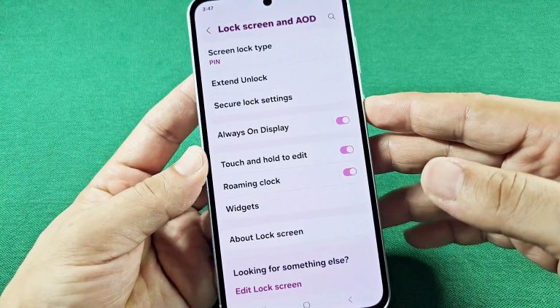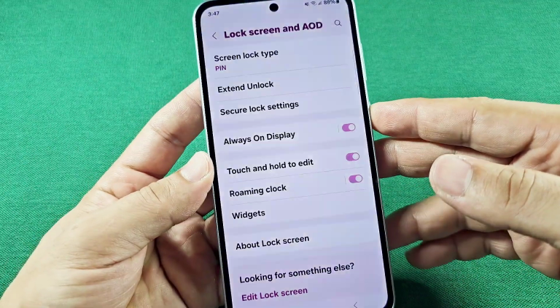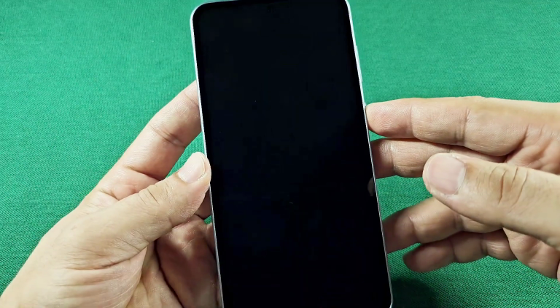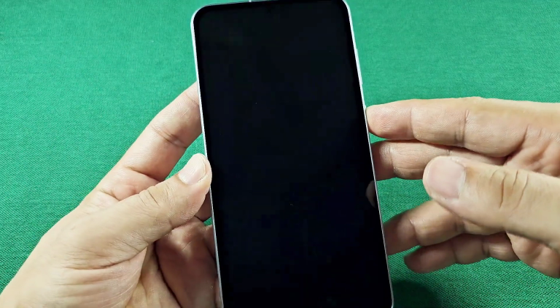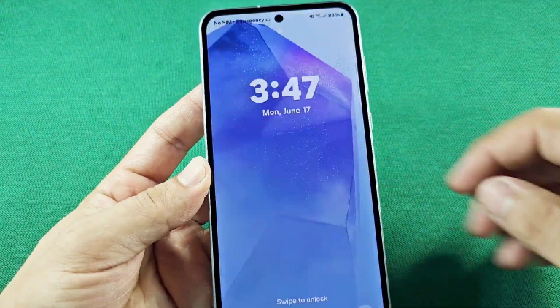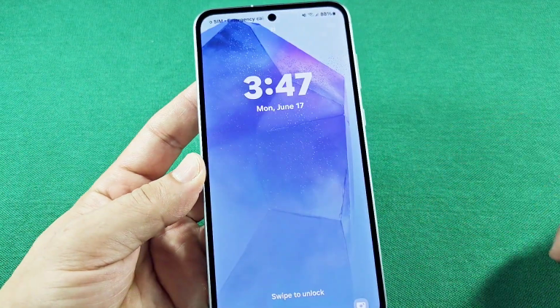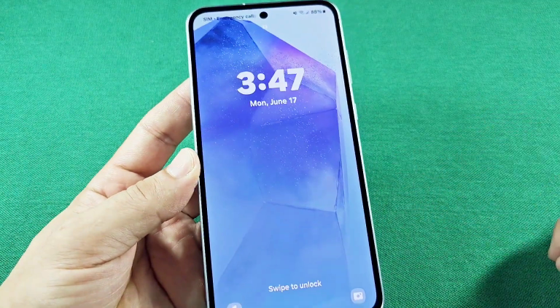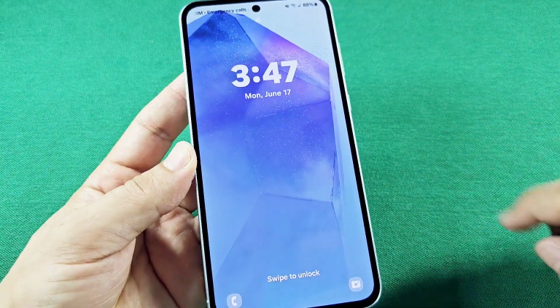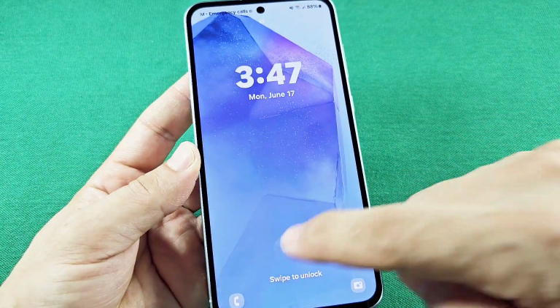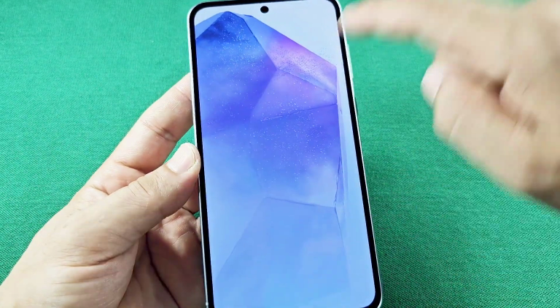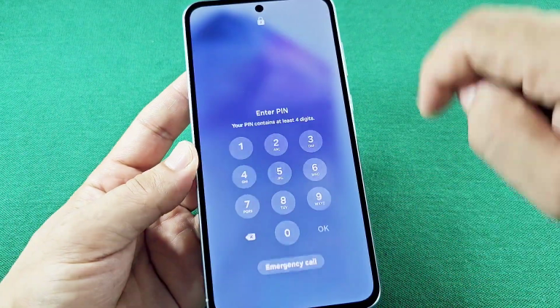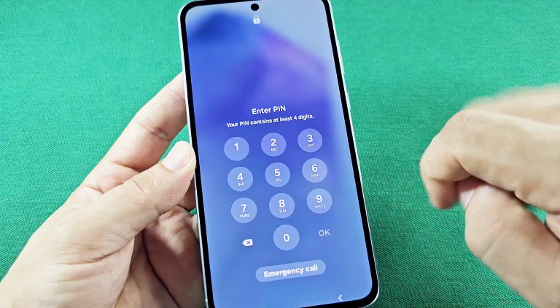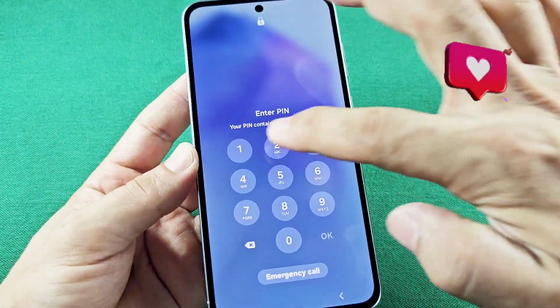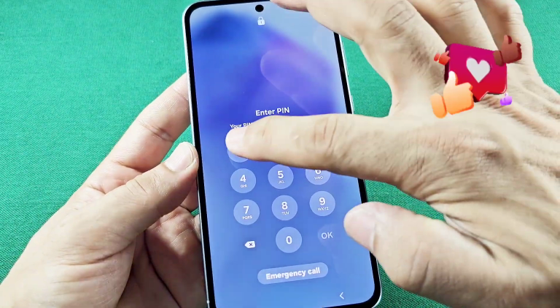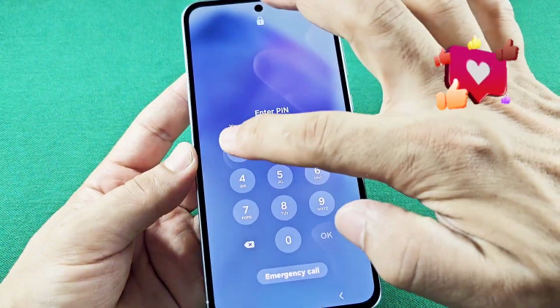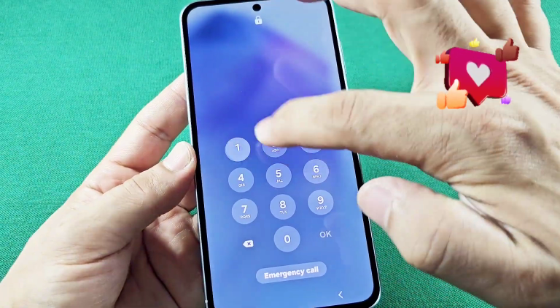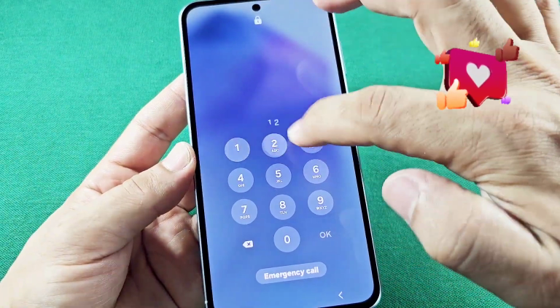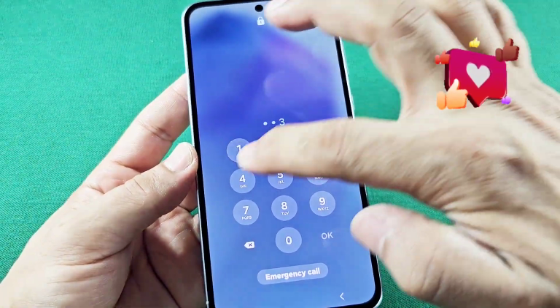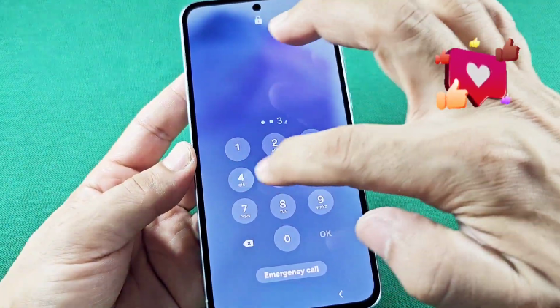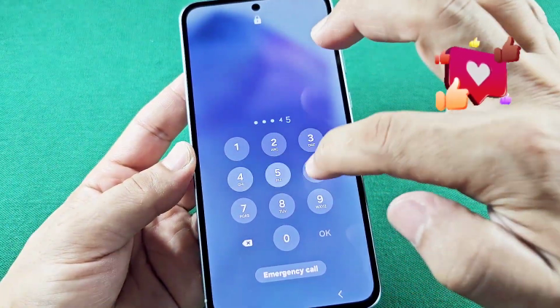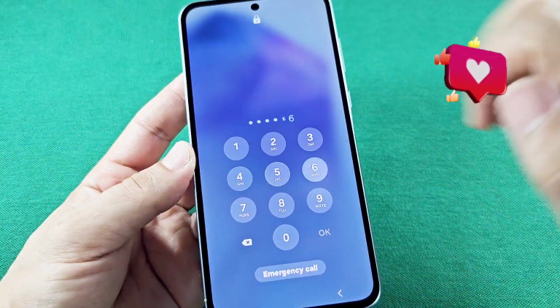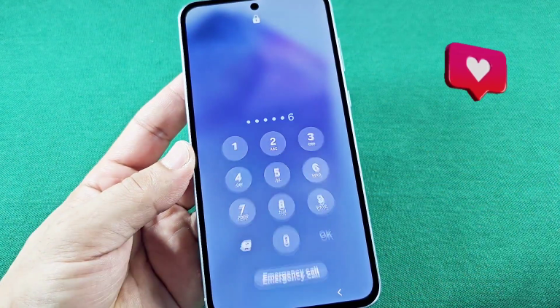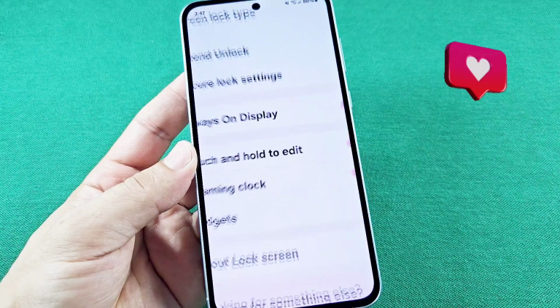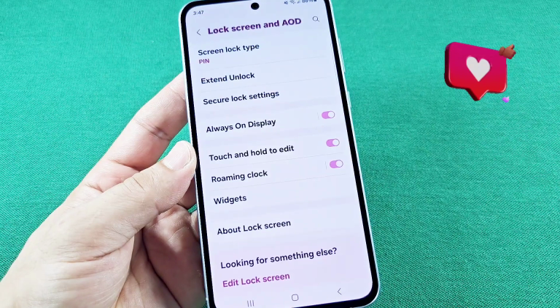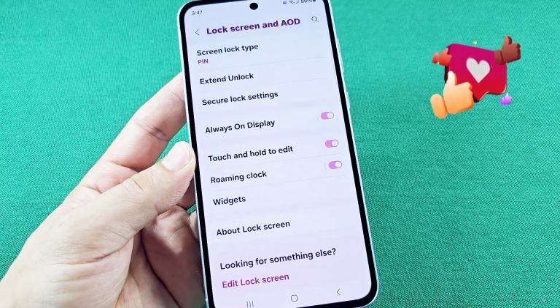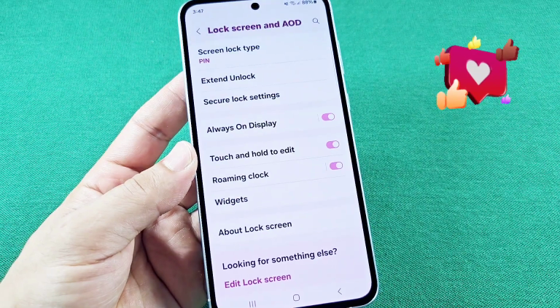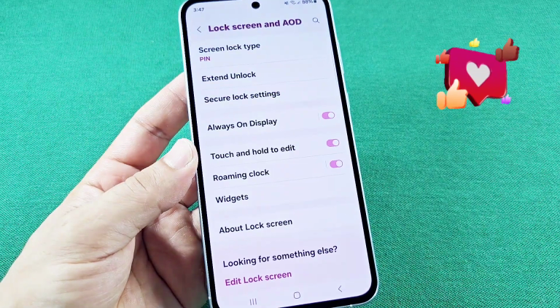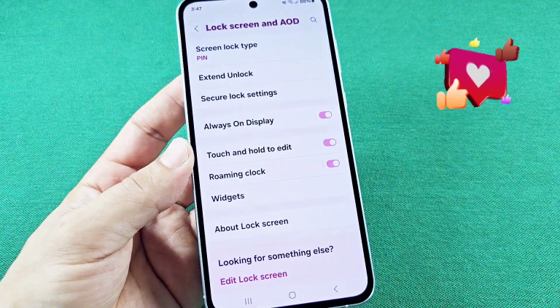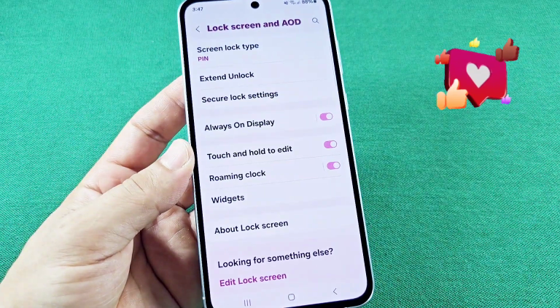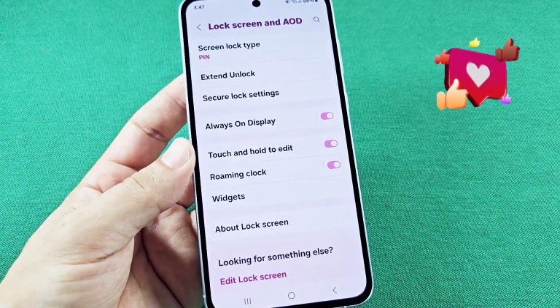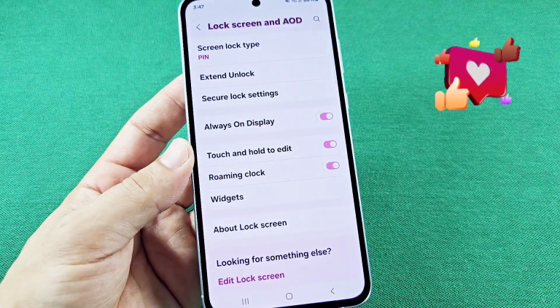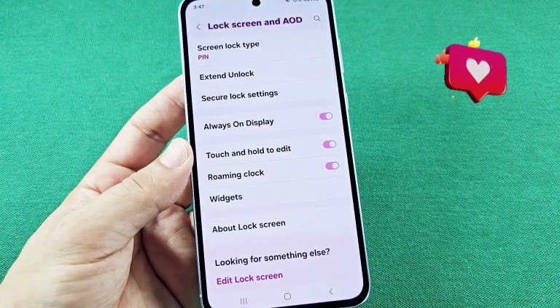Now, once I'm in the lock screen mode here, I swipe up and I enter one, two, three, four, five, six — and it's going to enter into my phone without having to press OK.